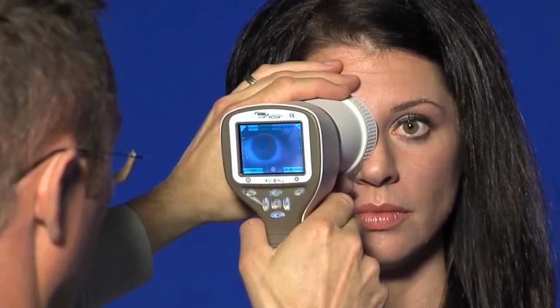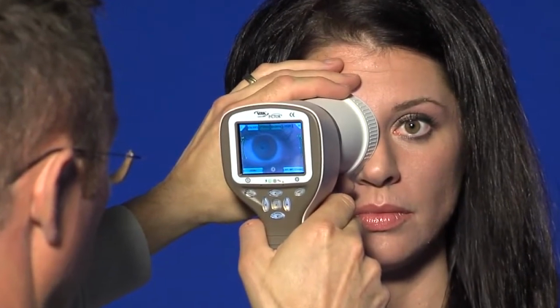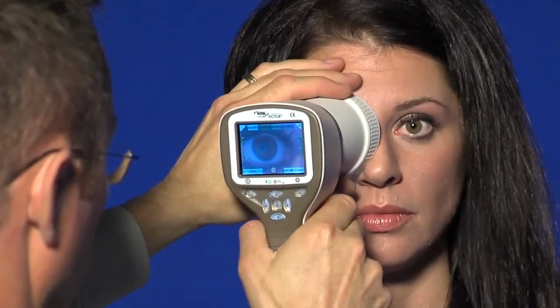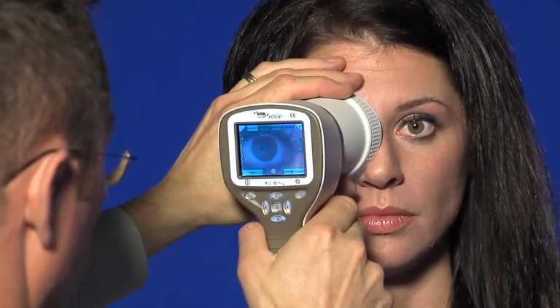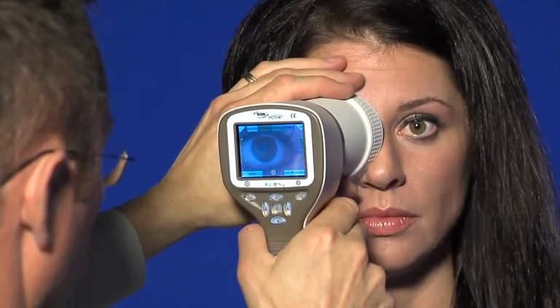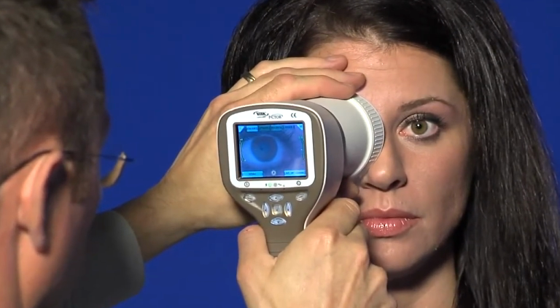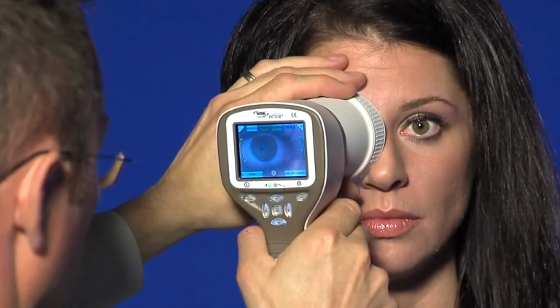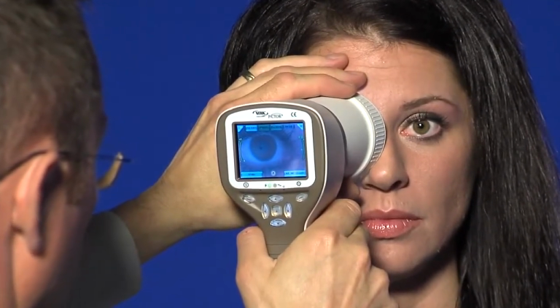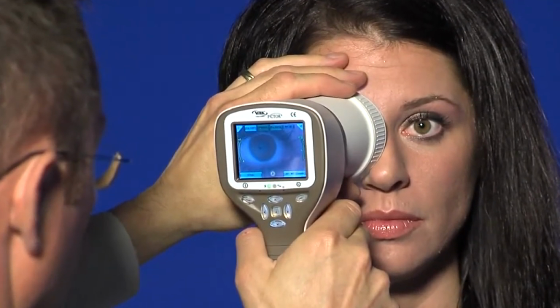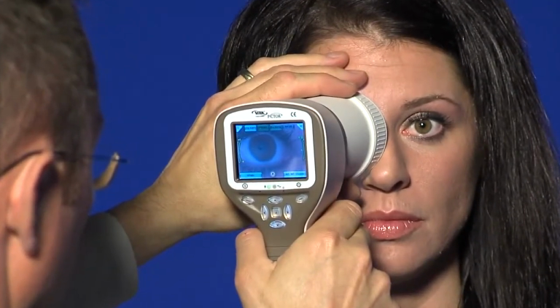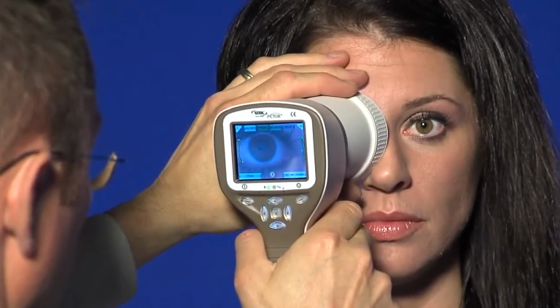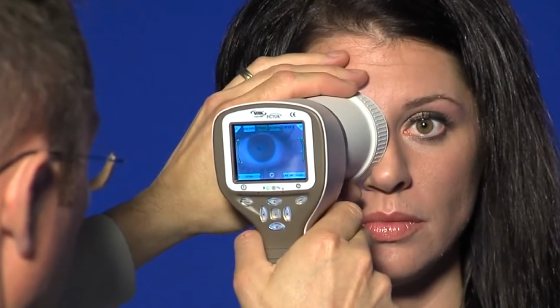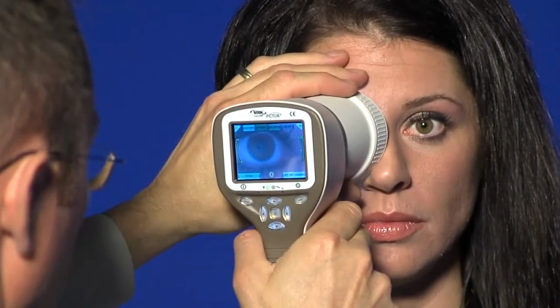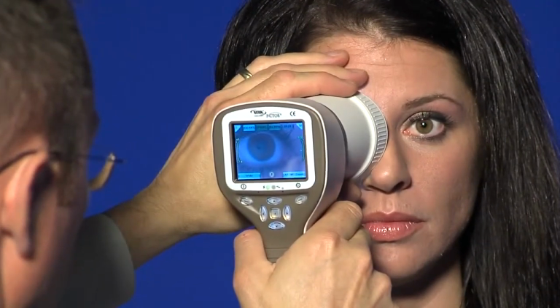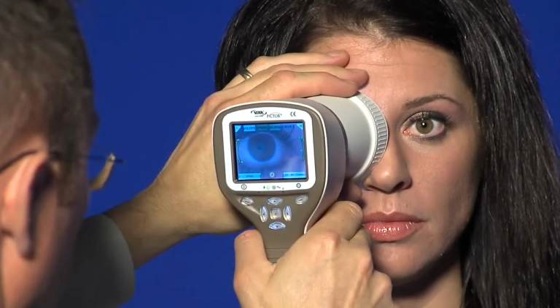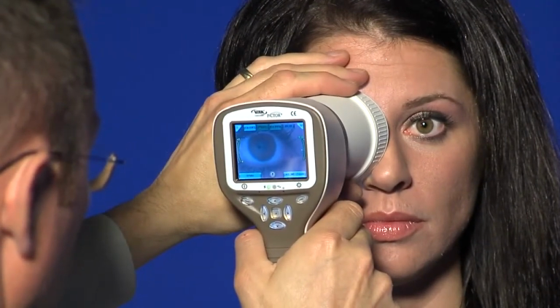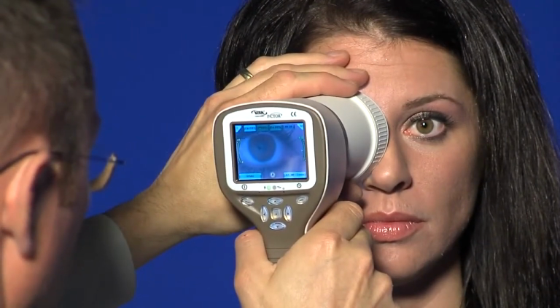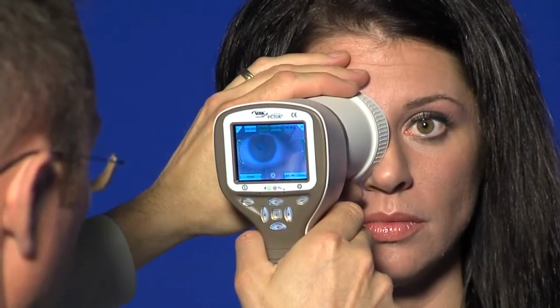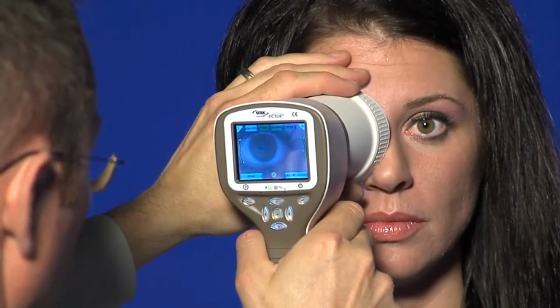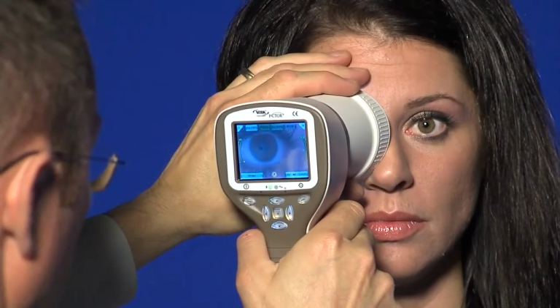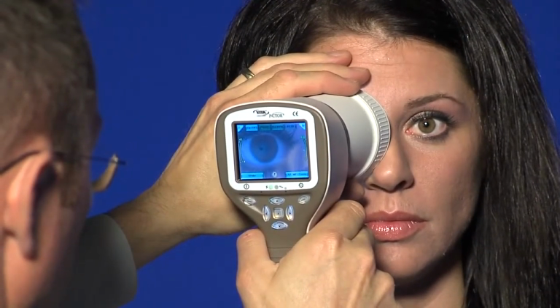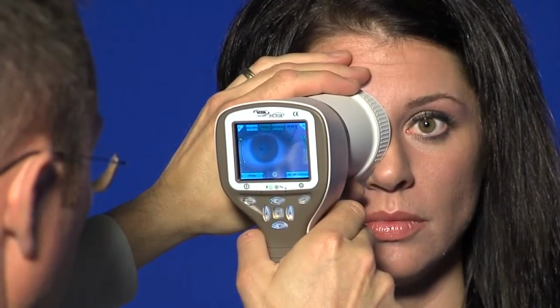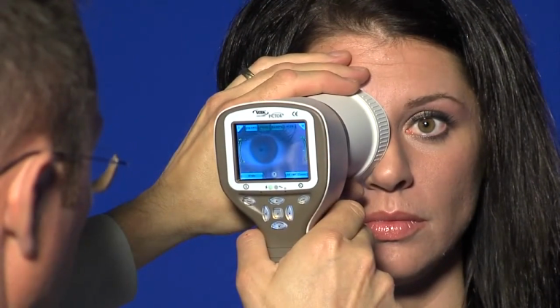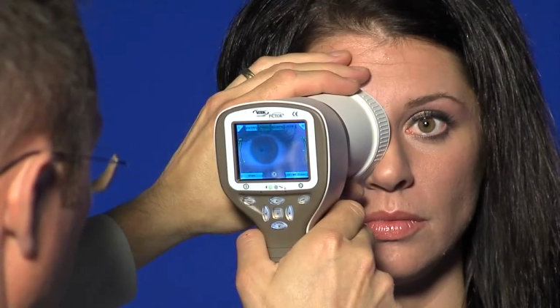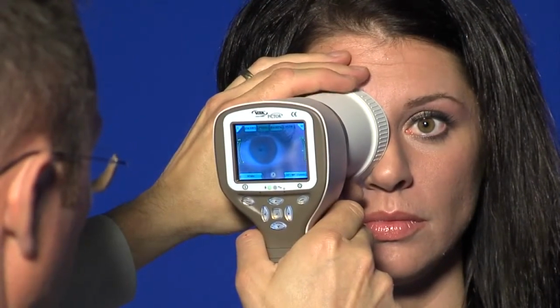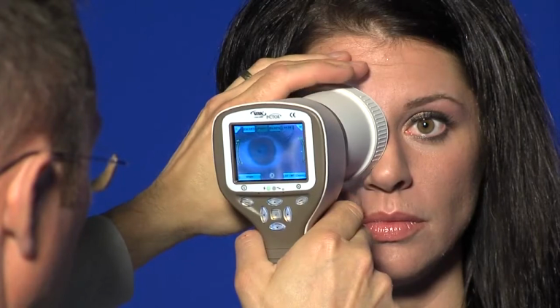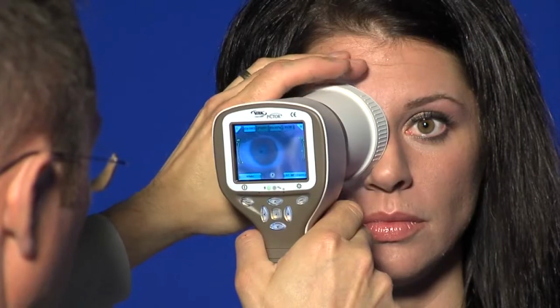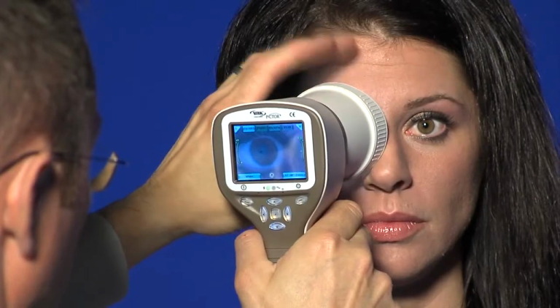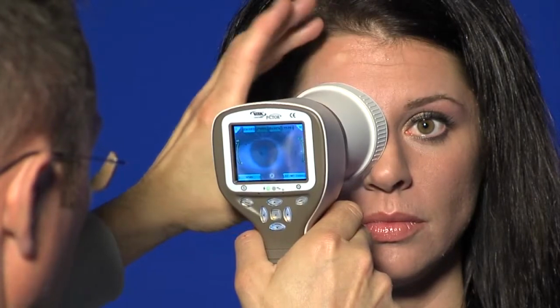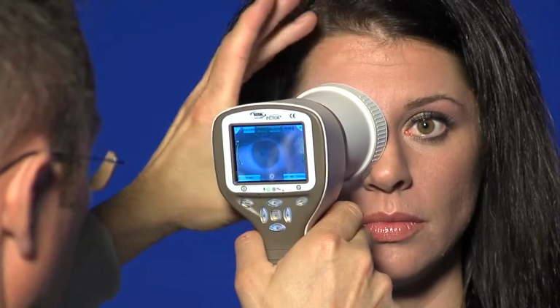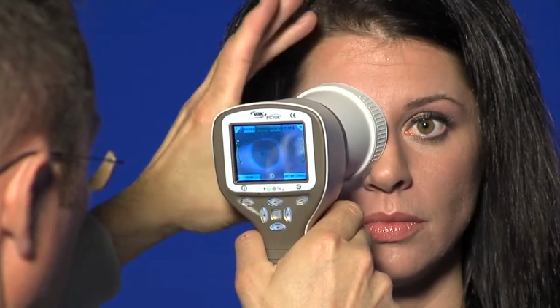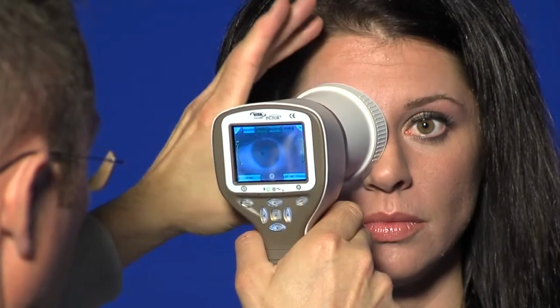The camera is stabilized by keeping the outer side of the hand against the patient's forehead.